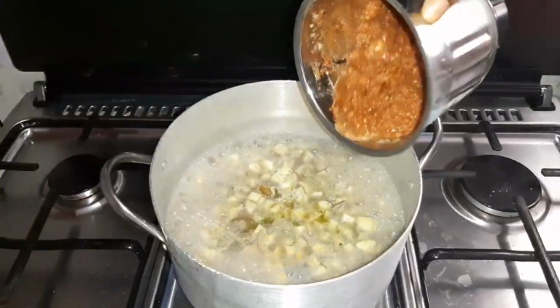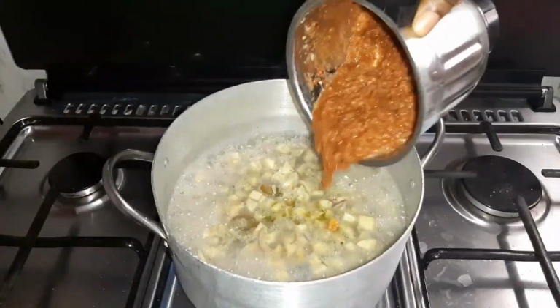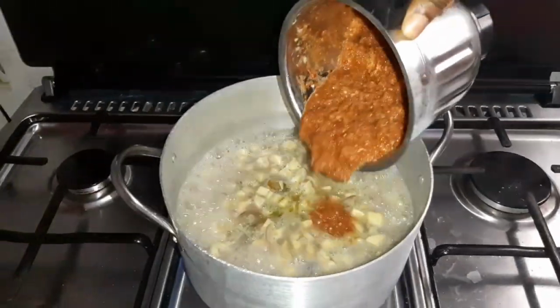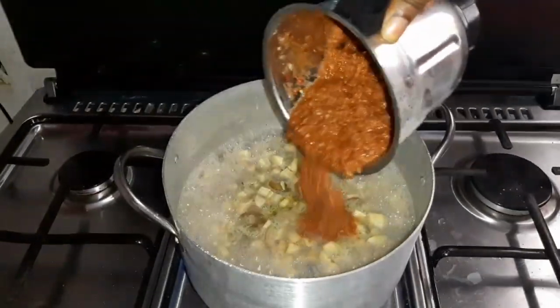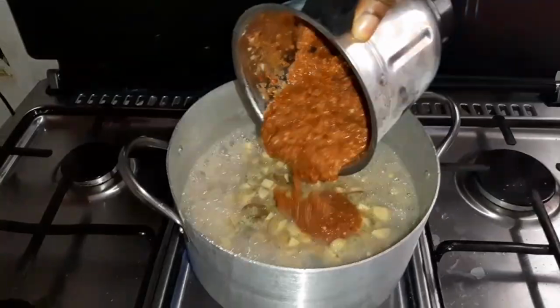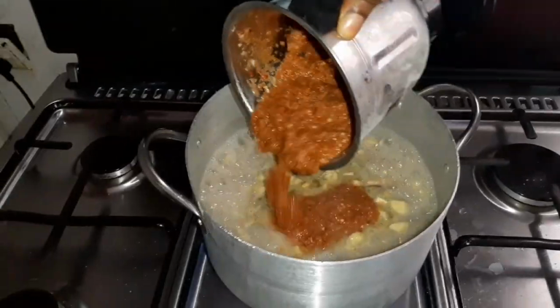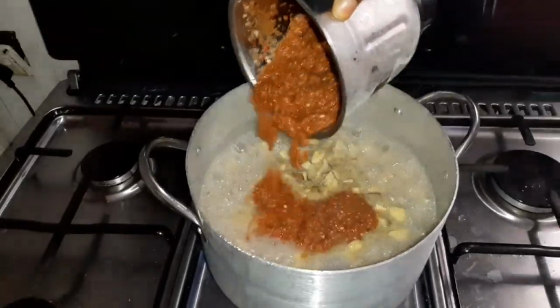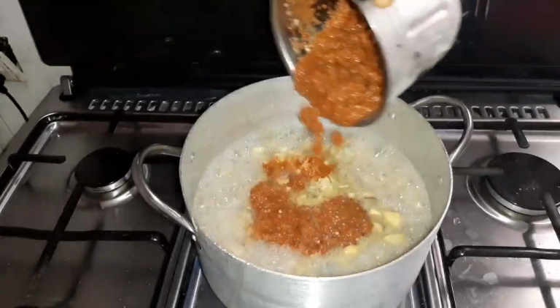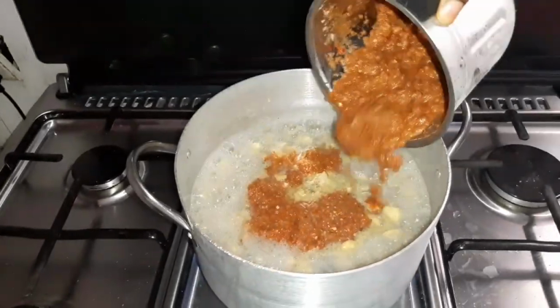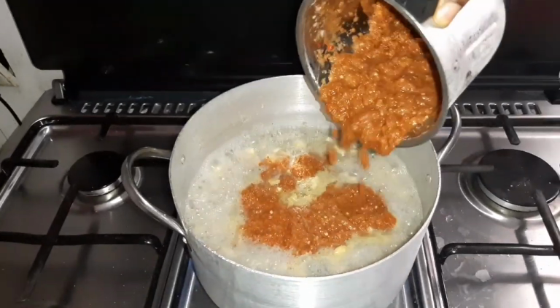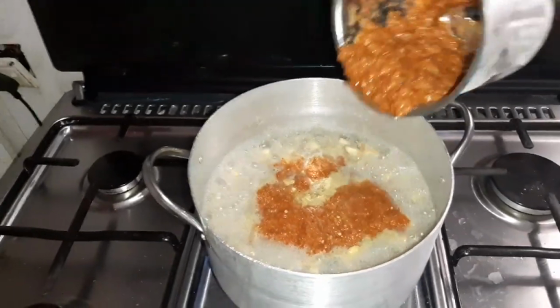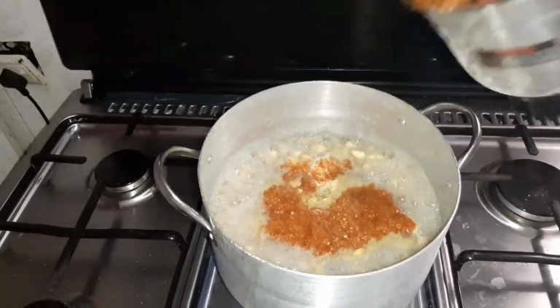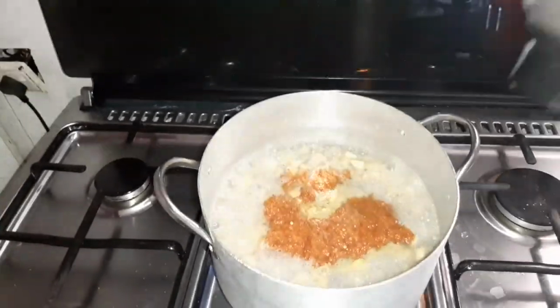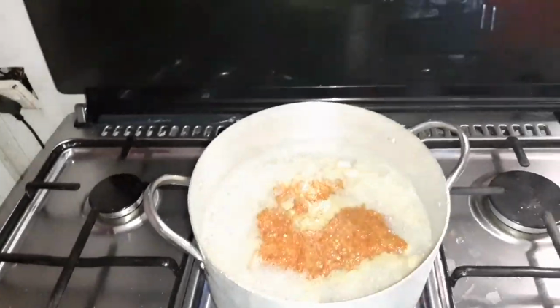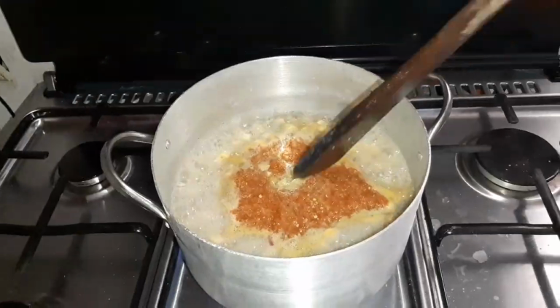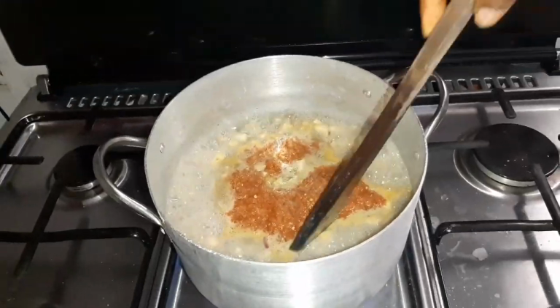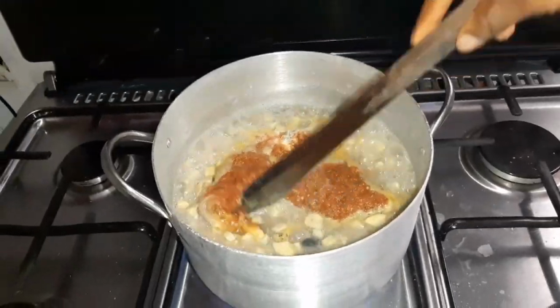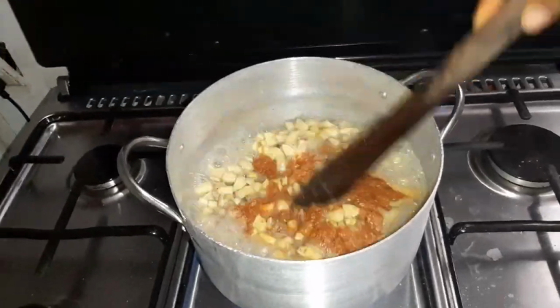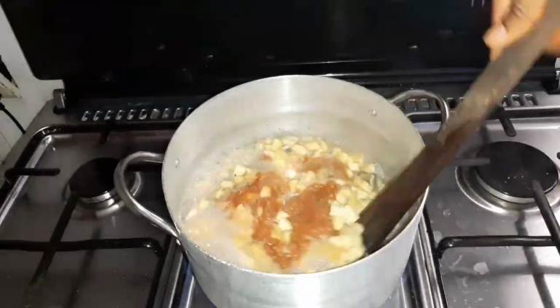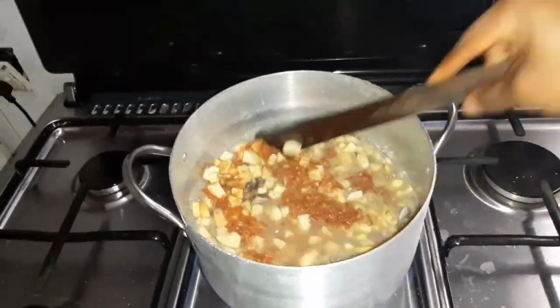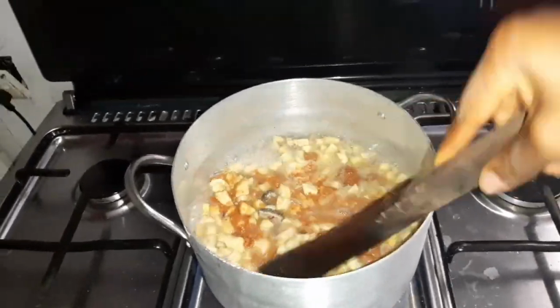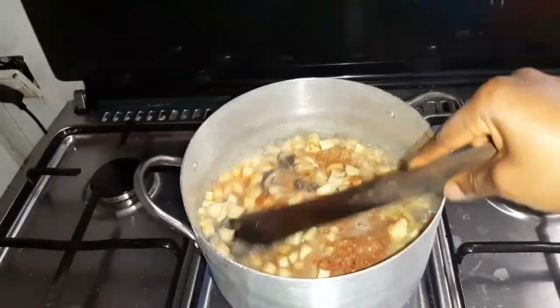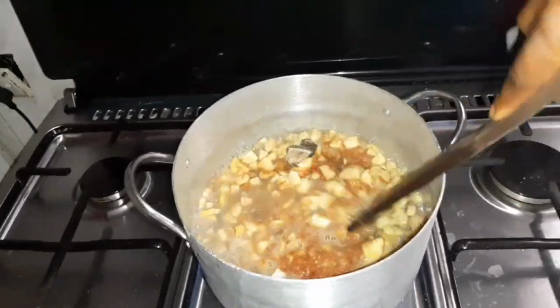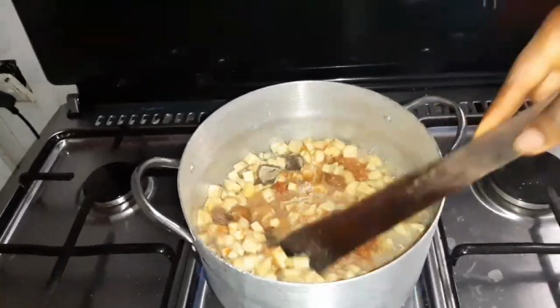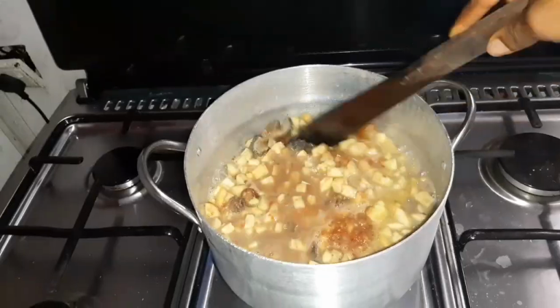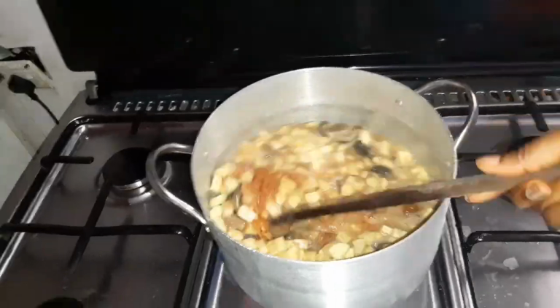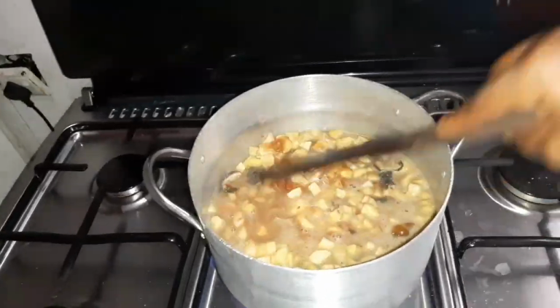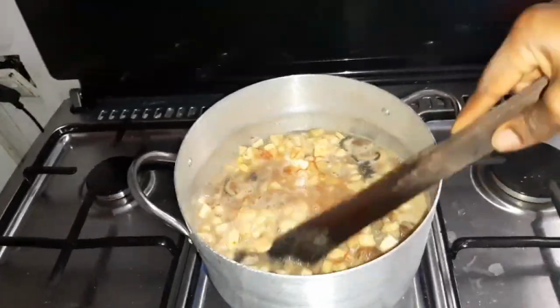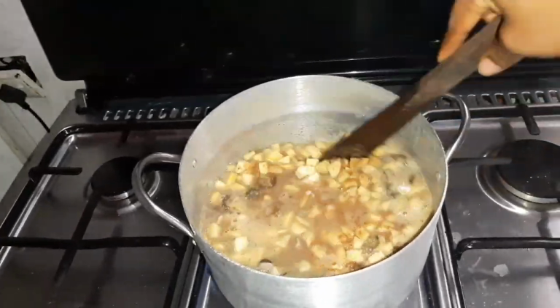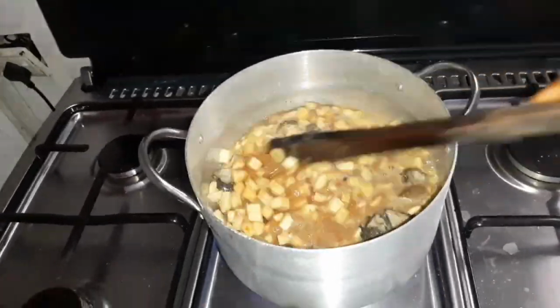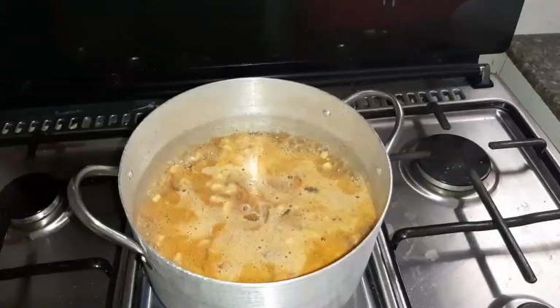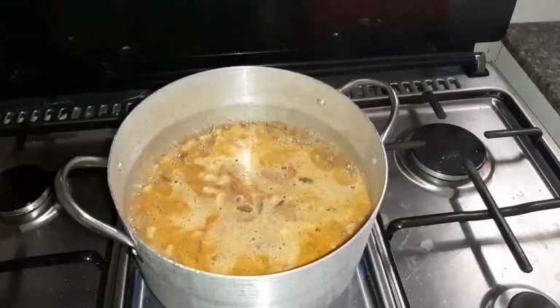Then after some few minutes, I added my blended pepper mixture and gave it a good stir.